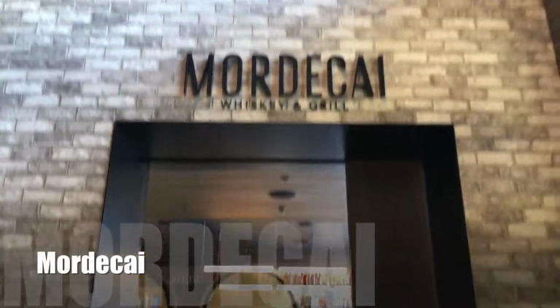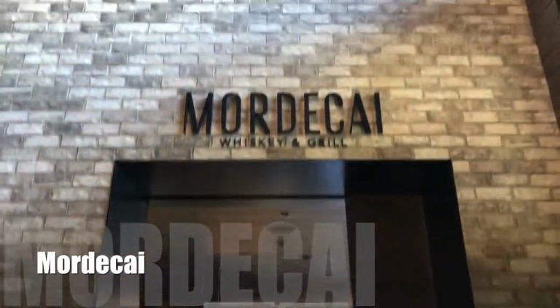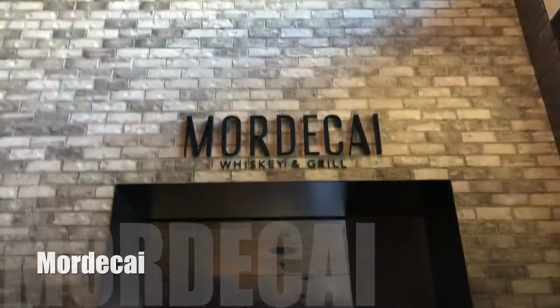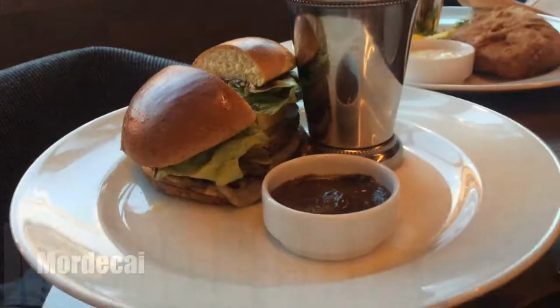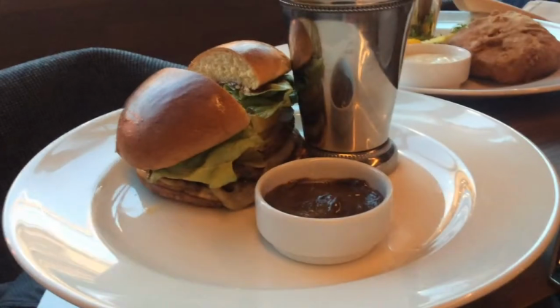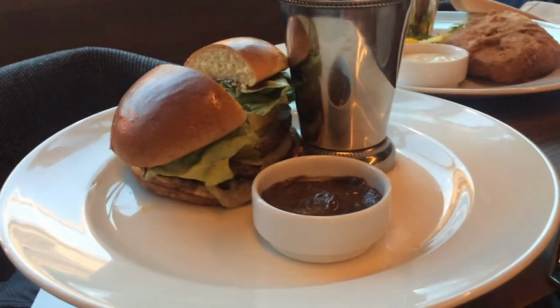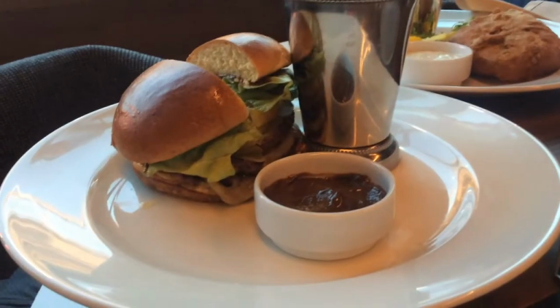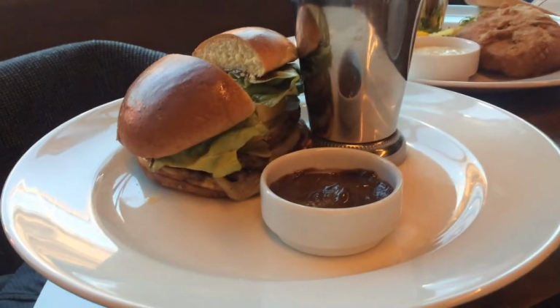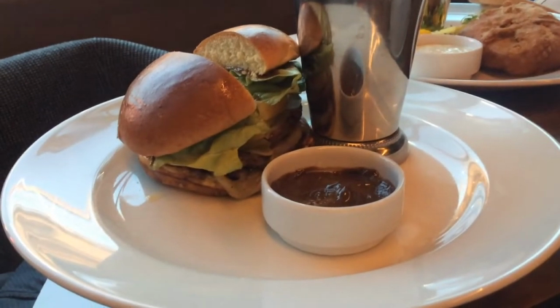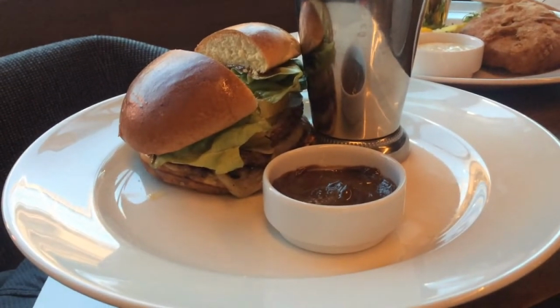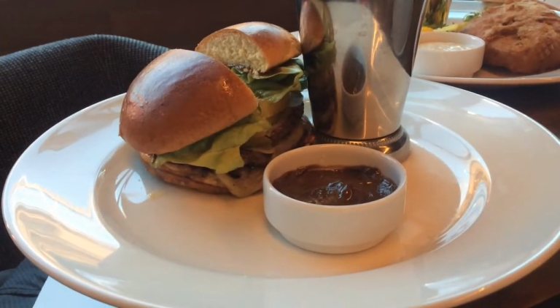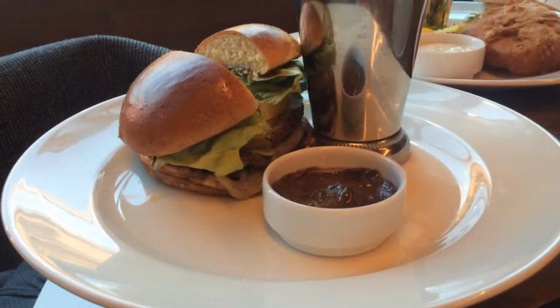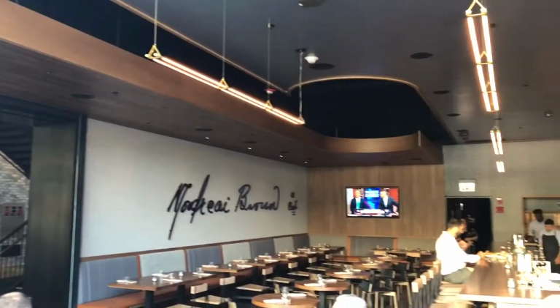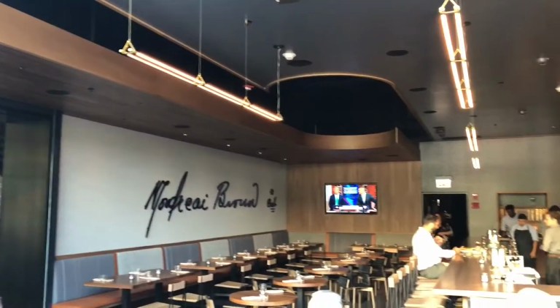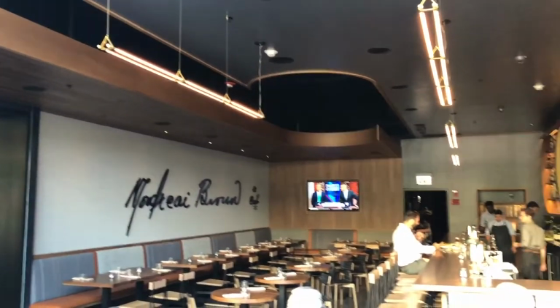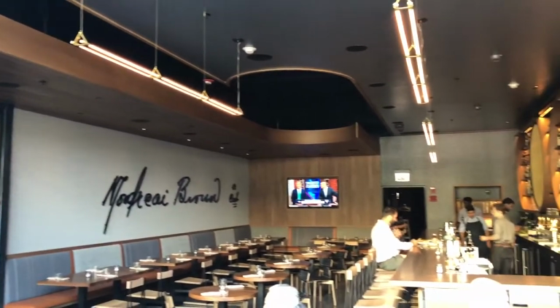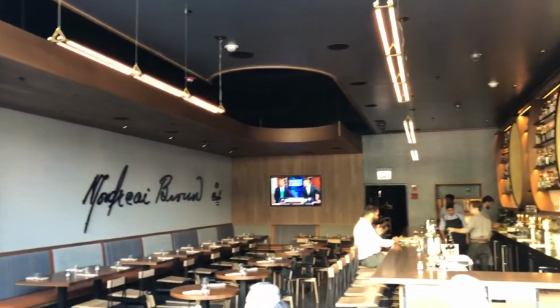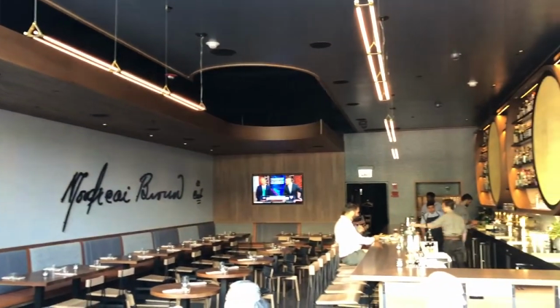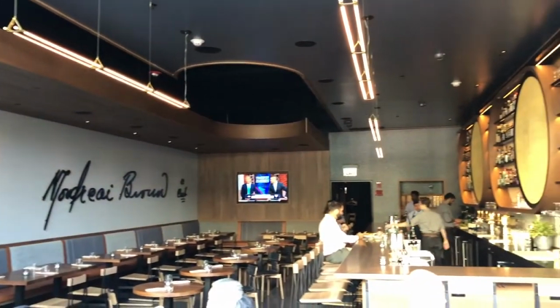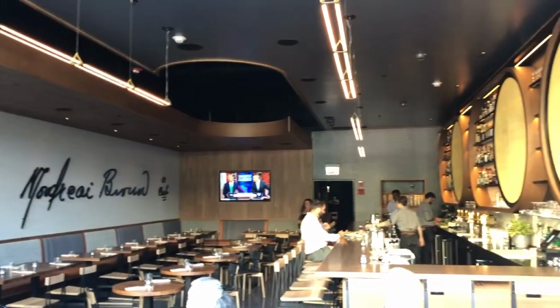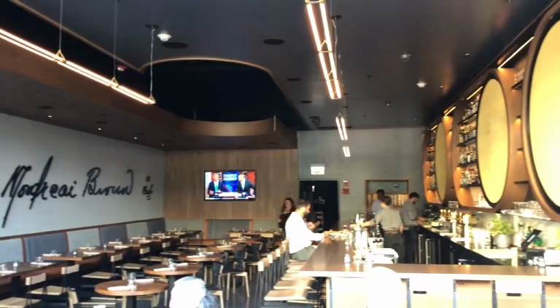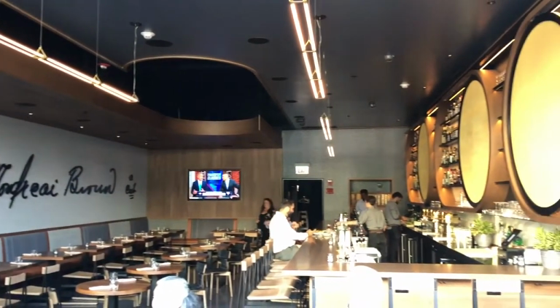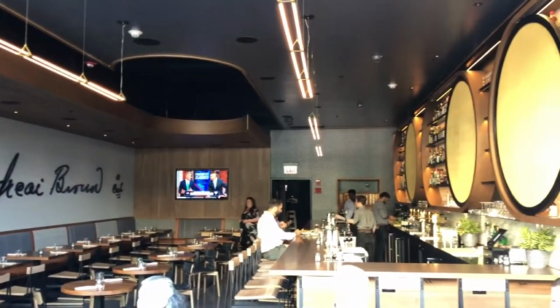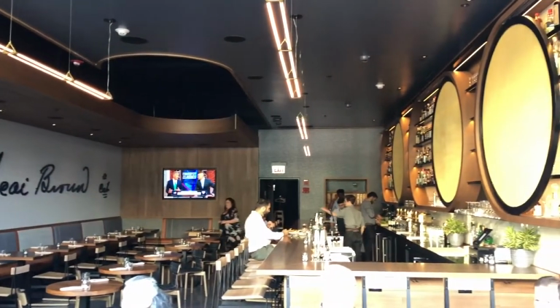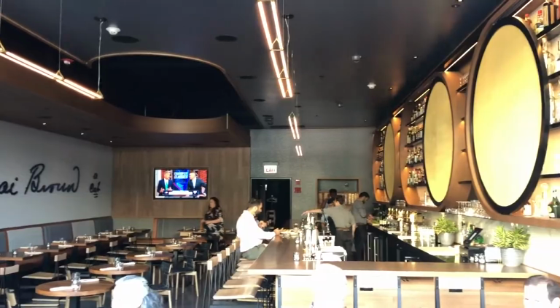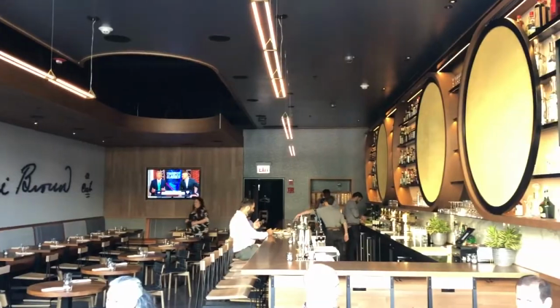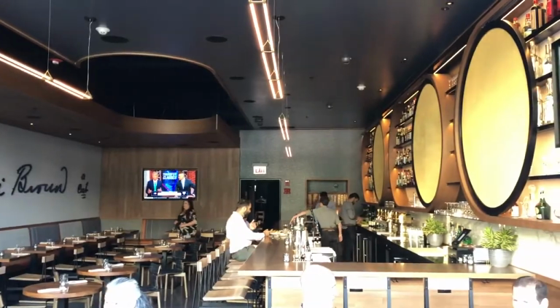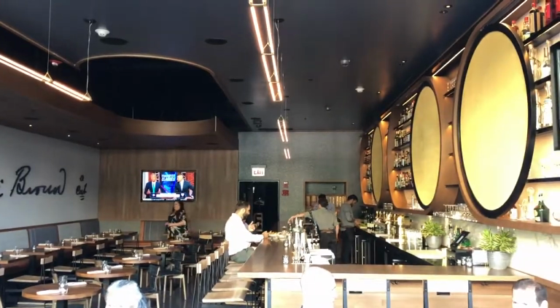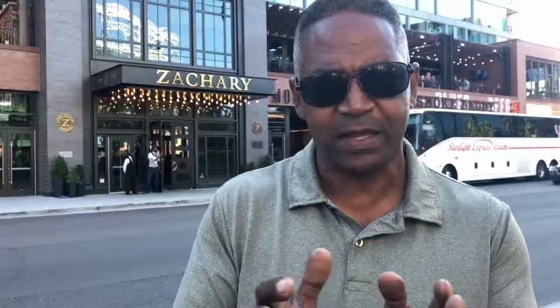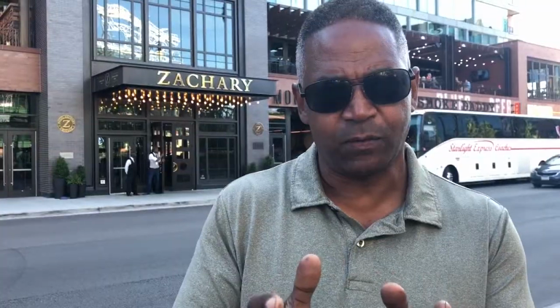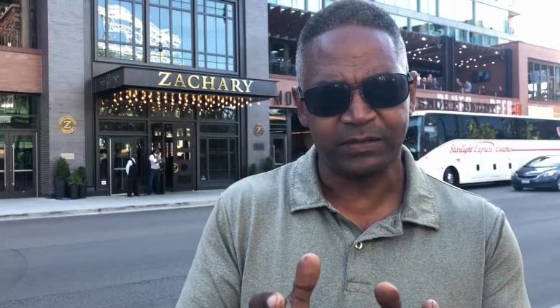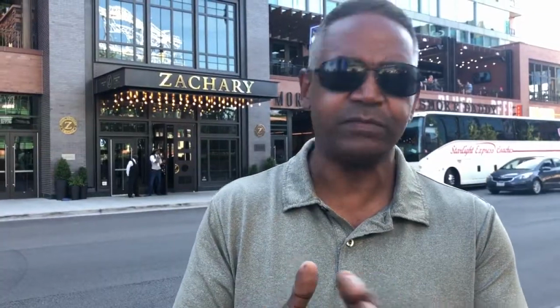Next to that is Mordecai. Mordecai has simple burgers, but they also have a high-caliber menu as well that's trying to get a little bit of a Michelin star rating. We'll see how that works out.